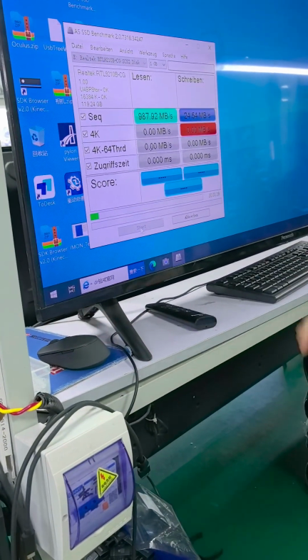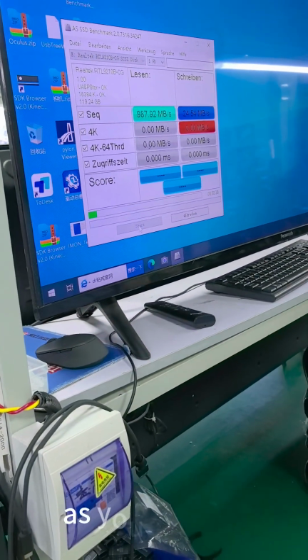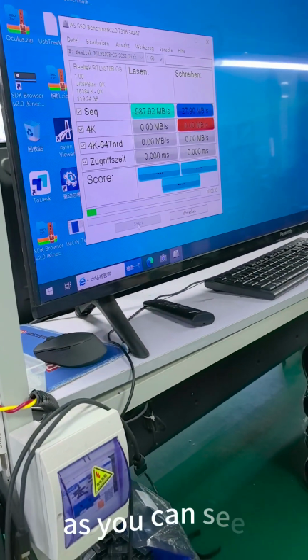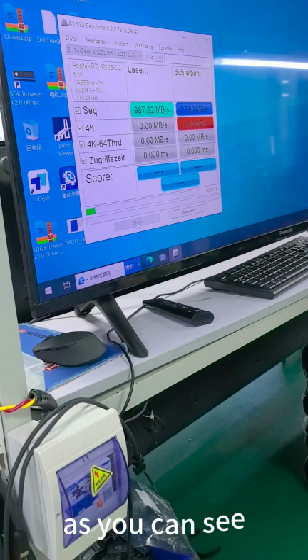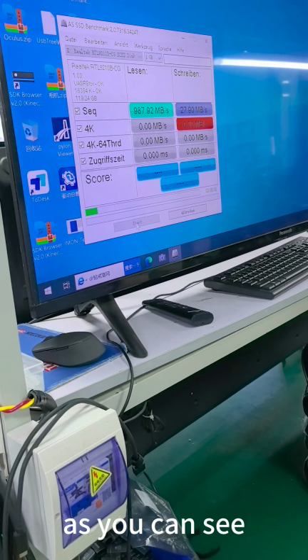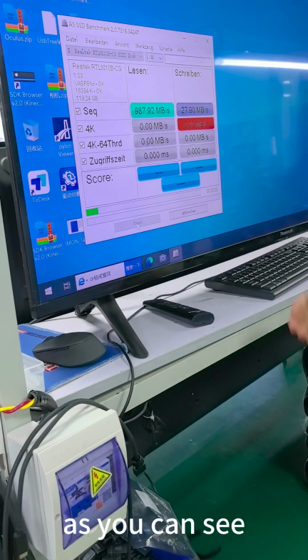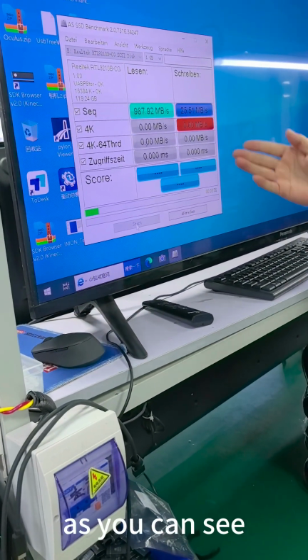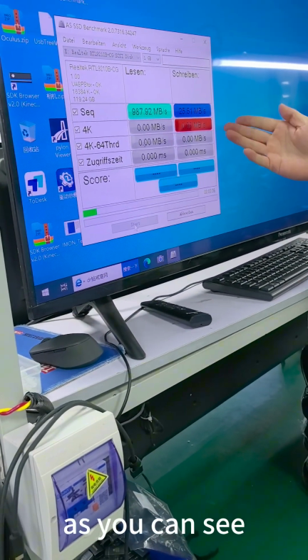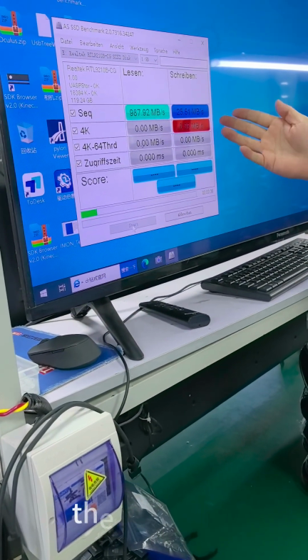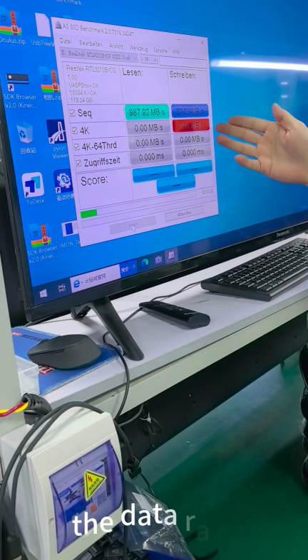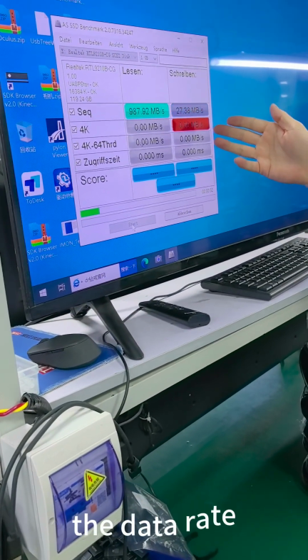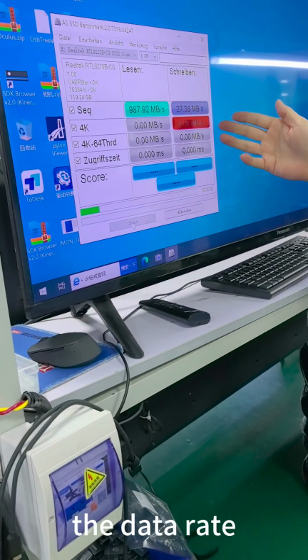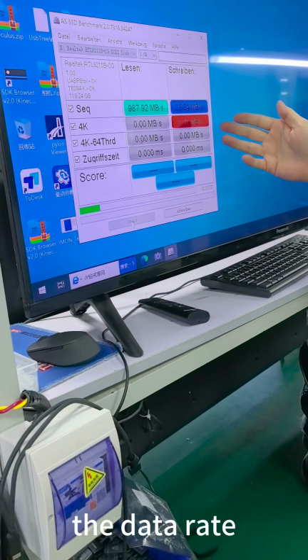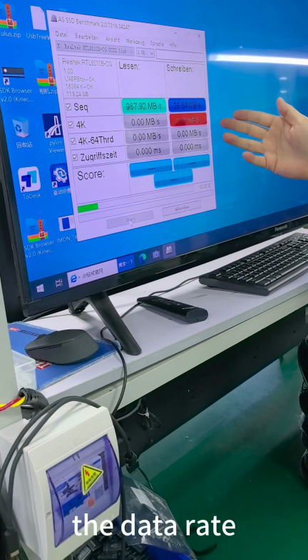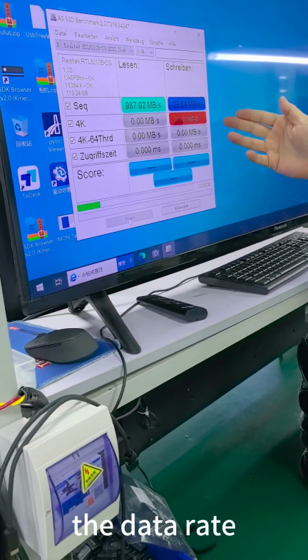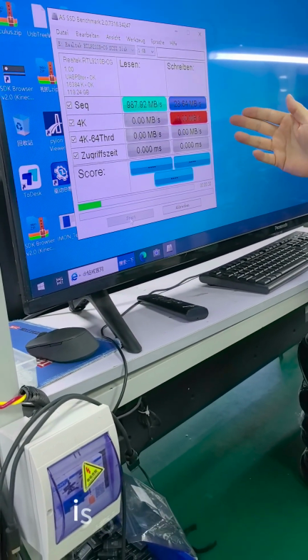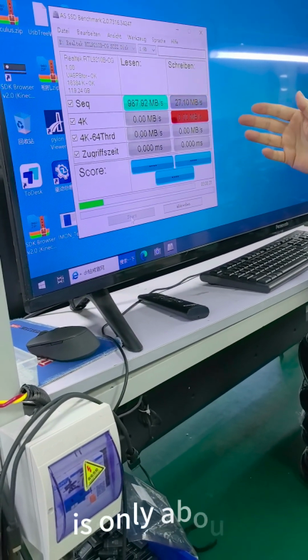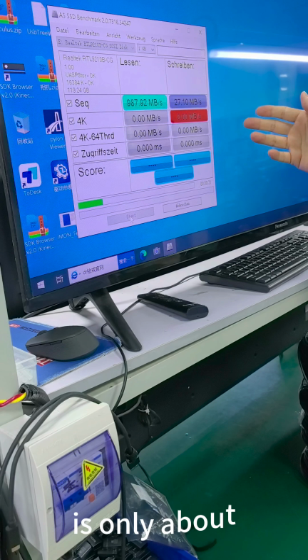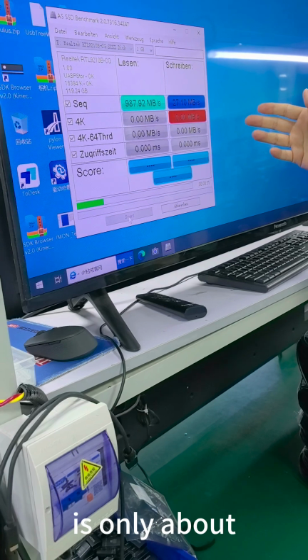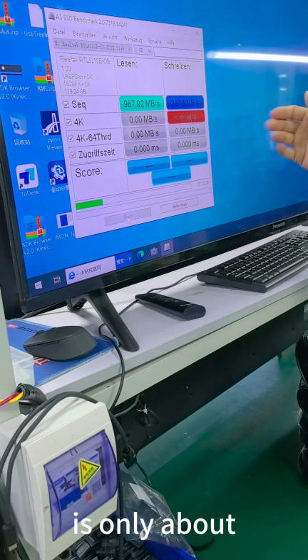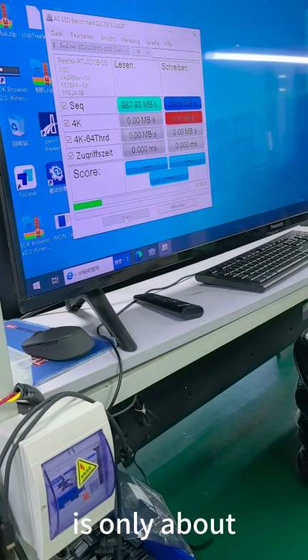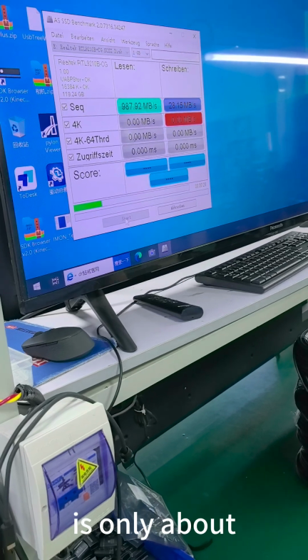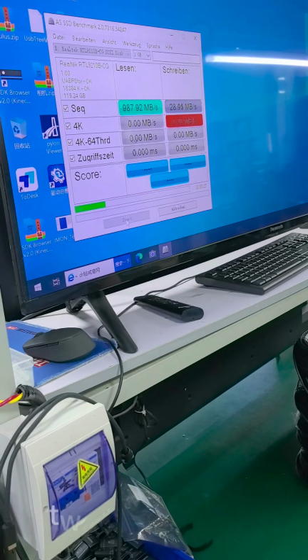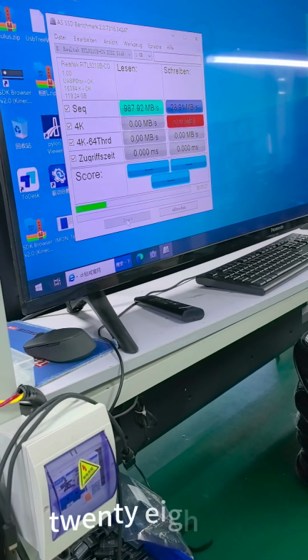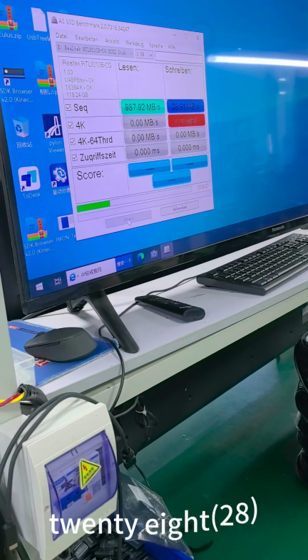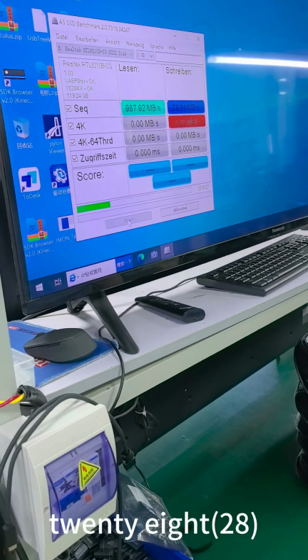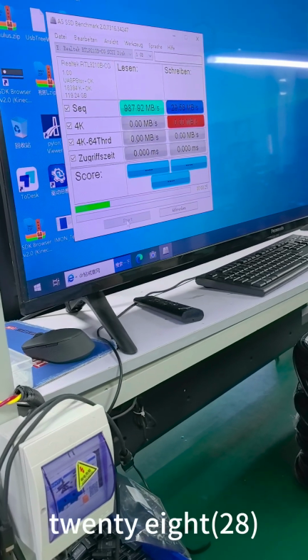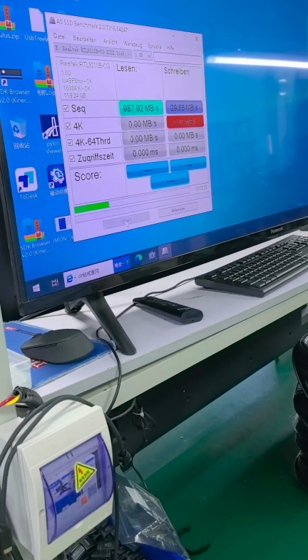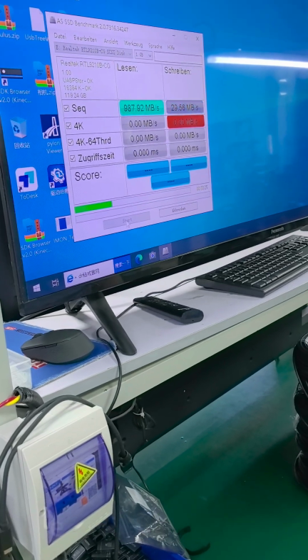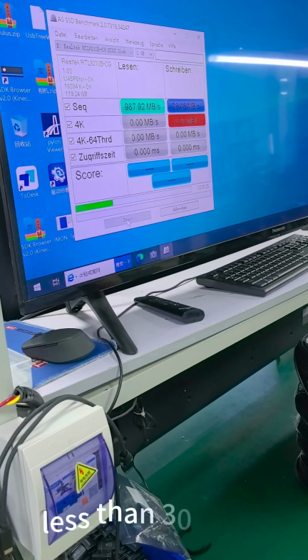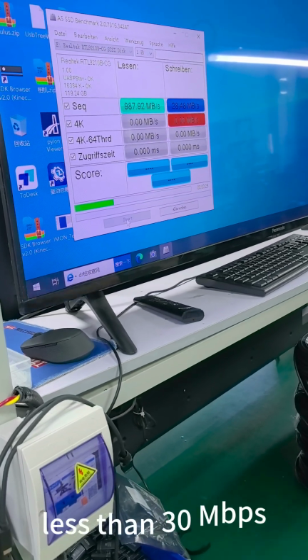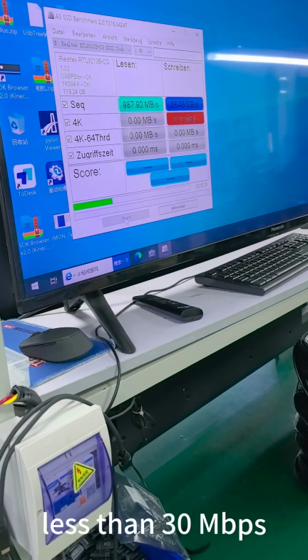As you can see, the data rate is only about 28, less than 30.